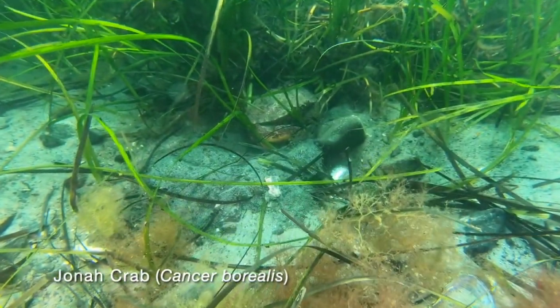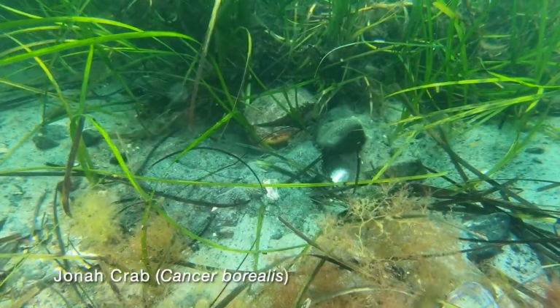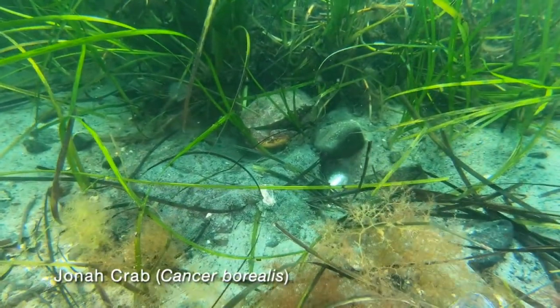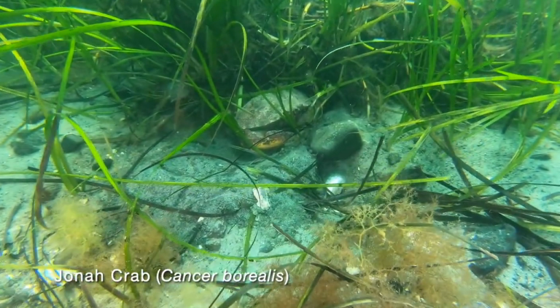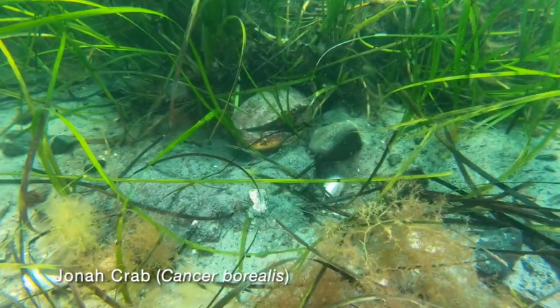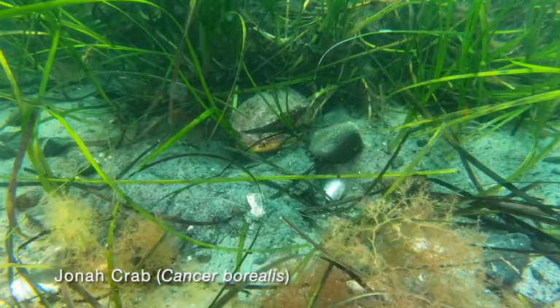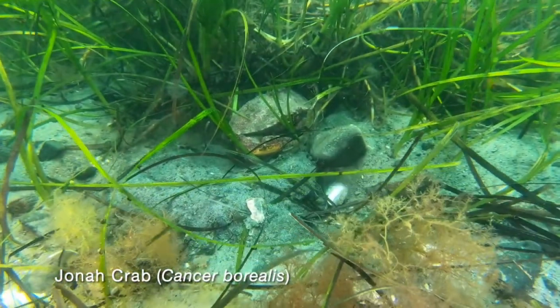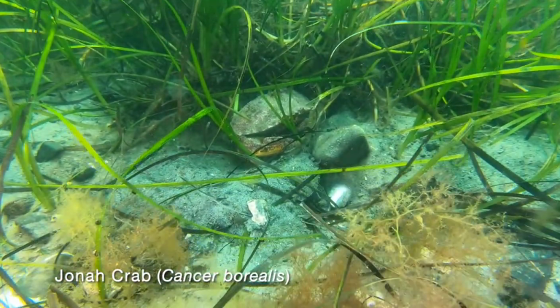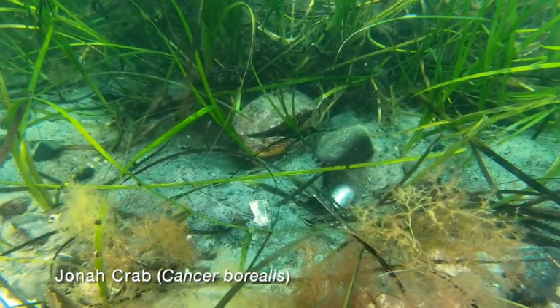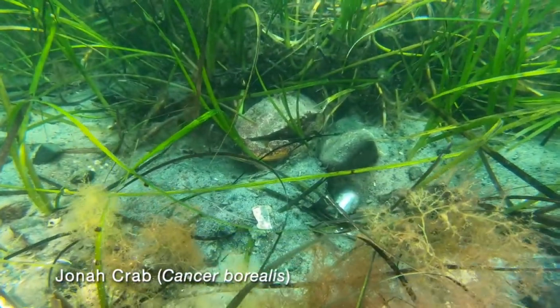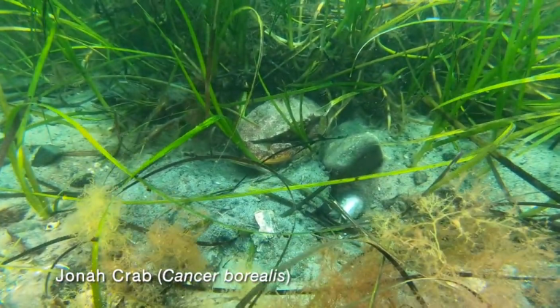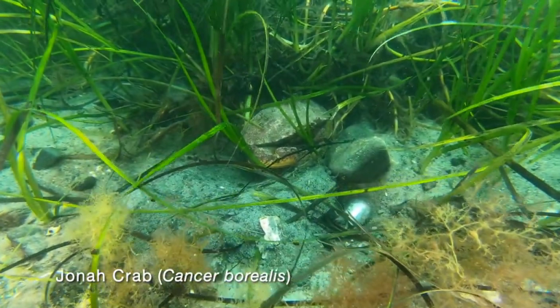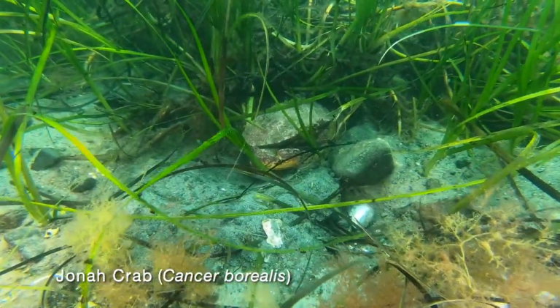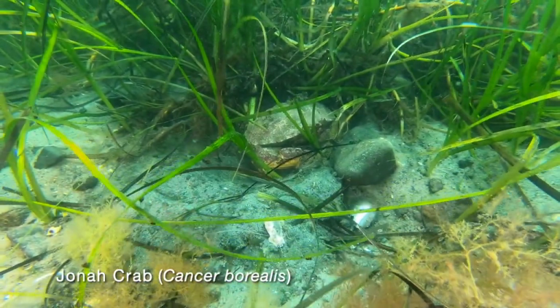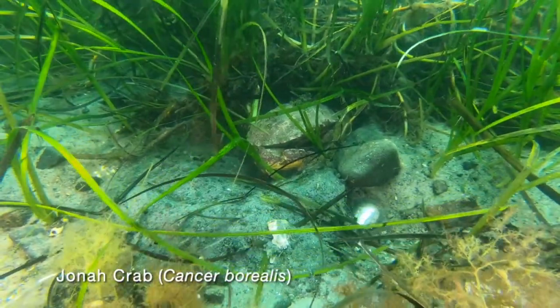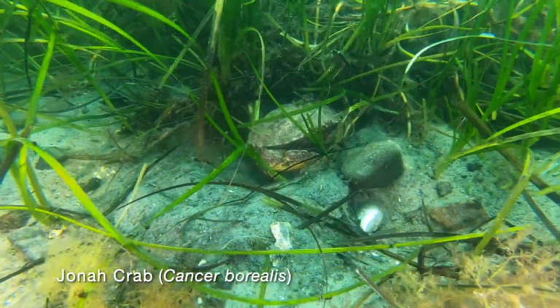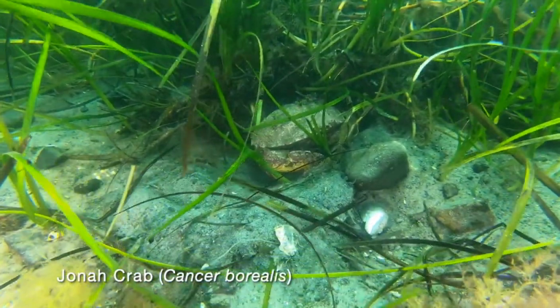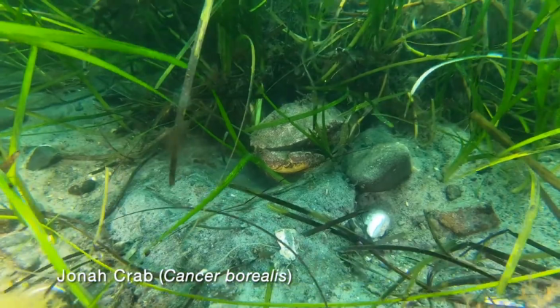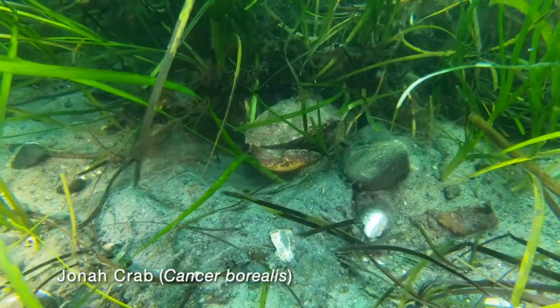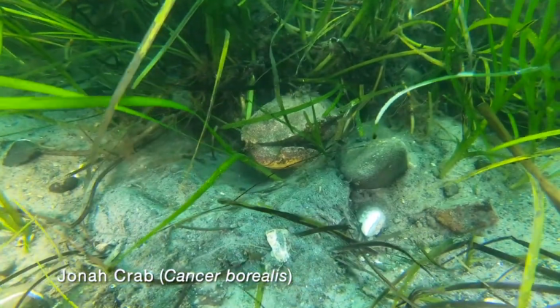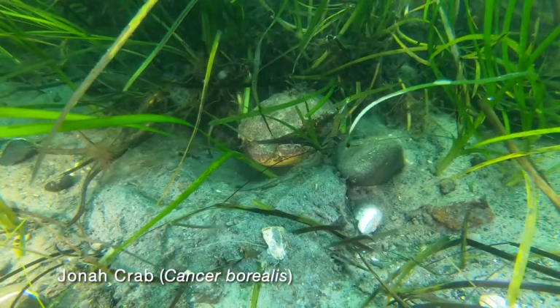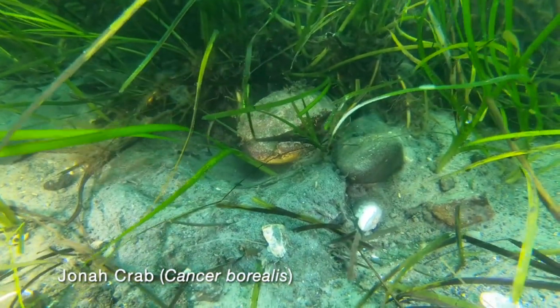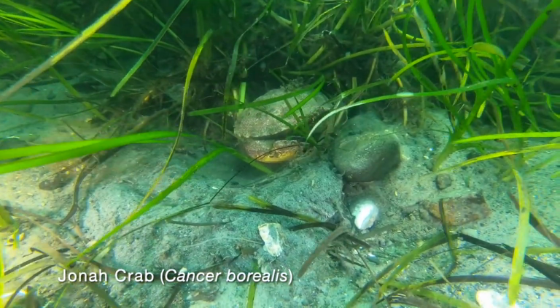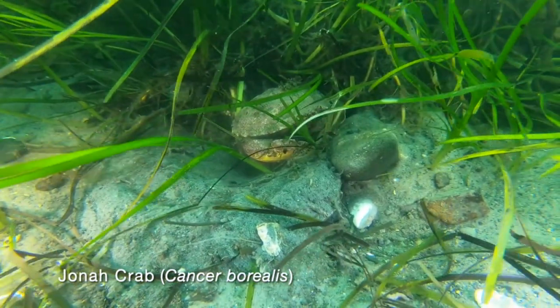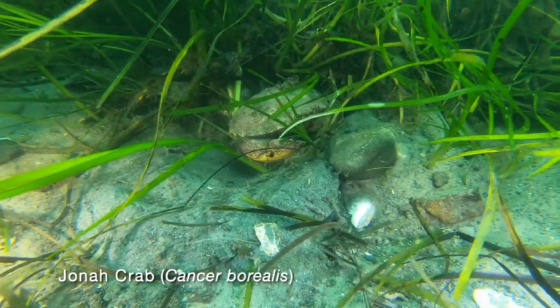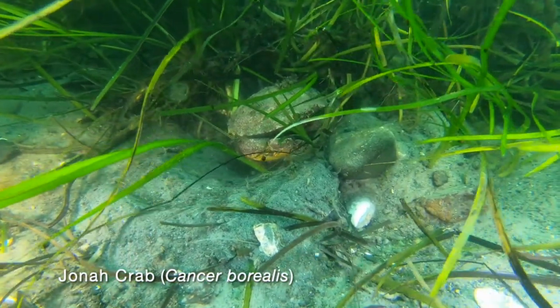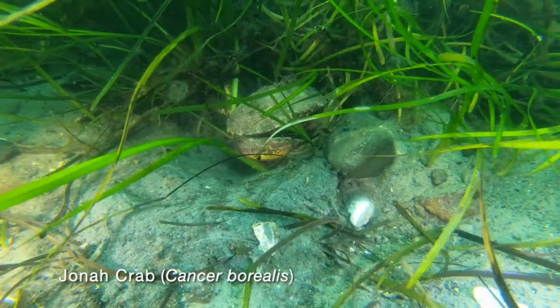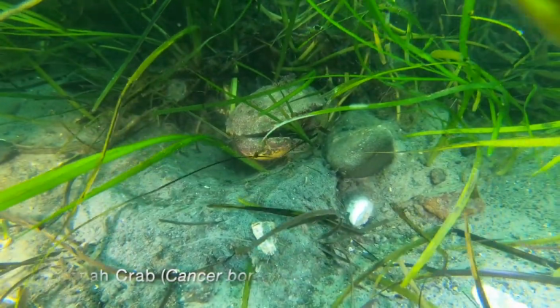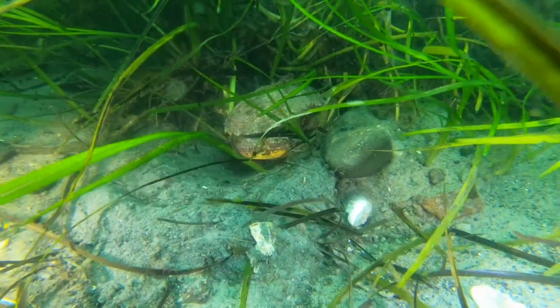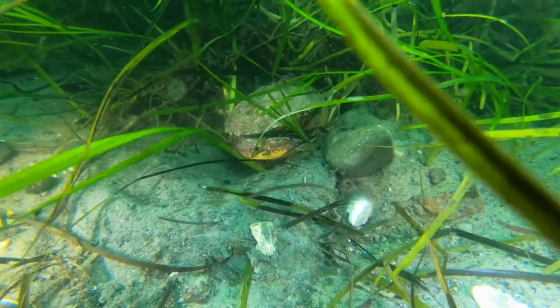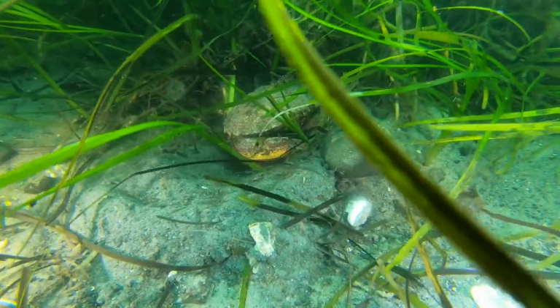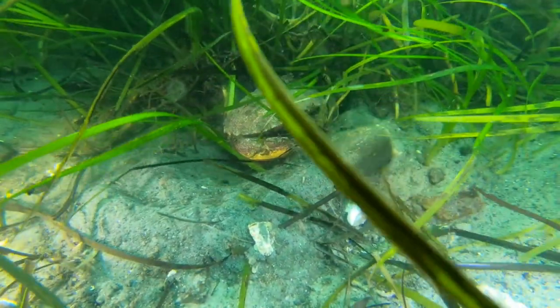We find a Jonah crab secure in the eelgrass. Jonah crabs are harvested for the meat in their claws and are caught in lobster traps.